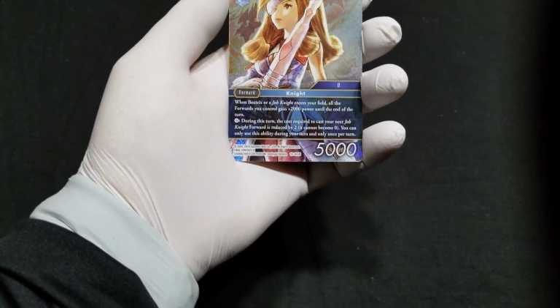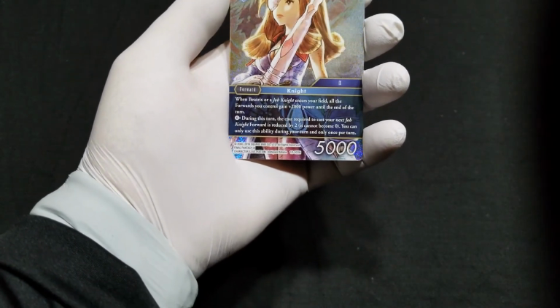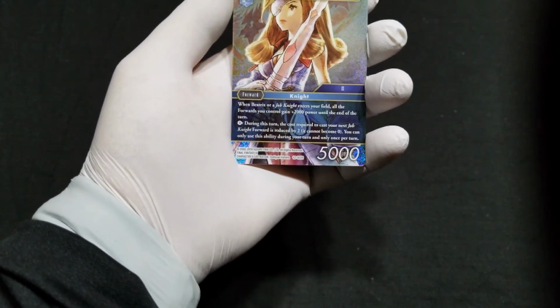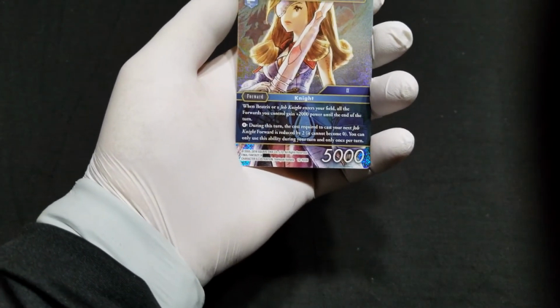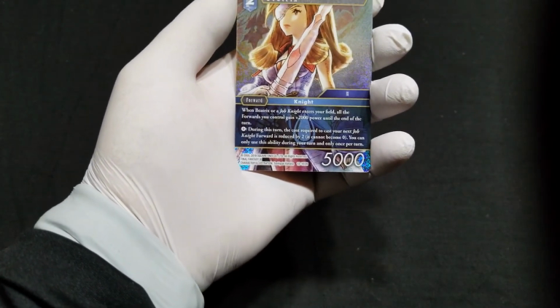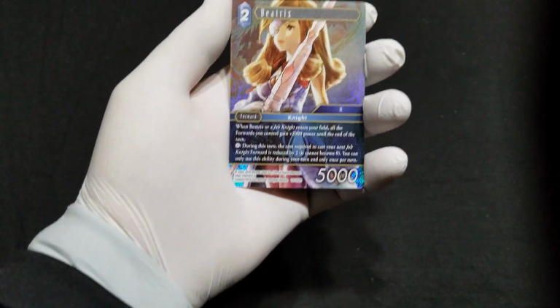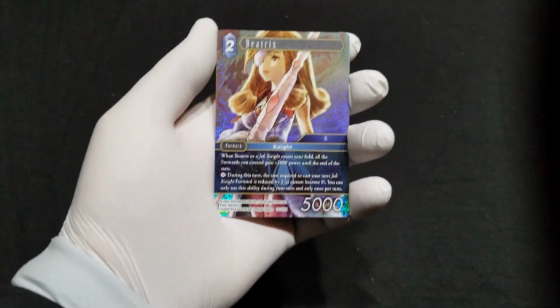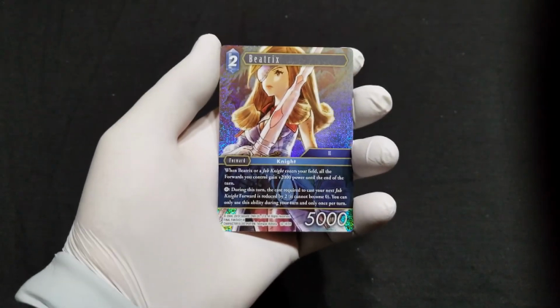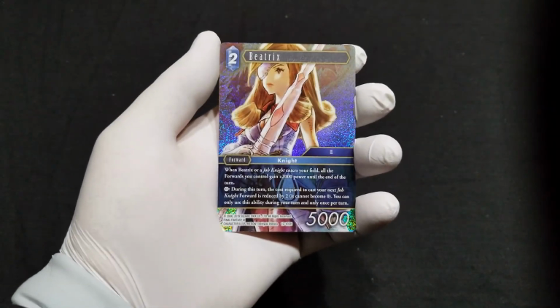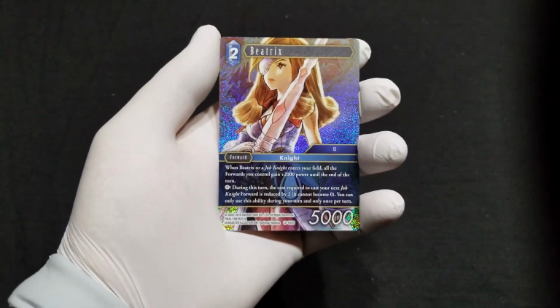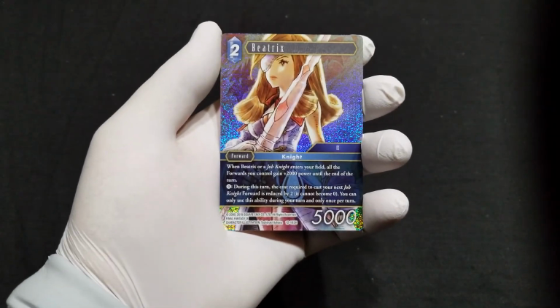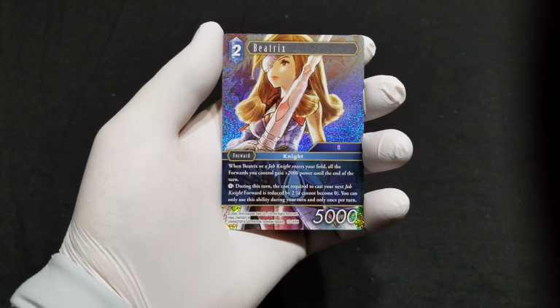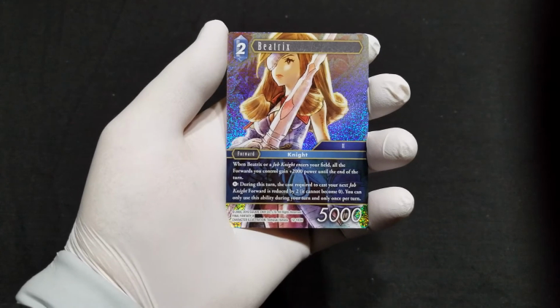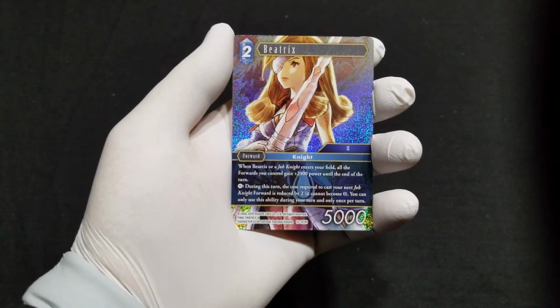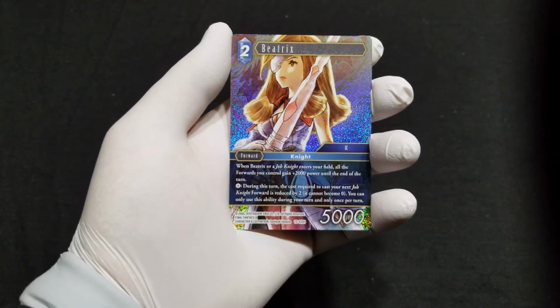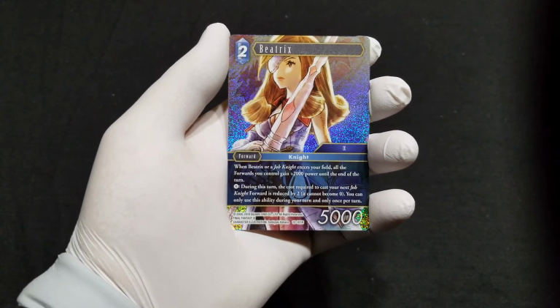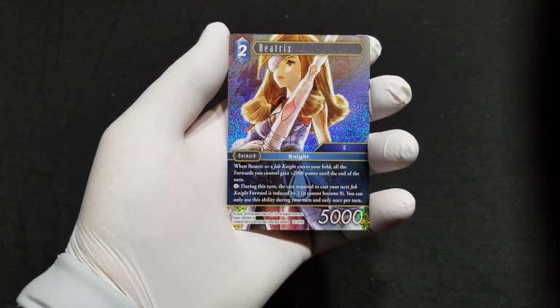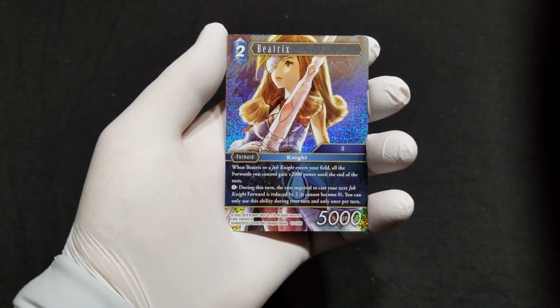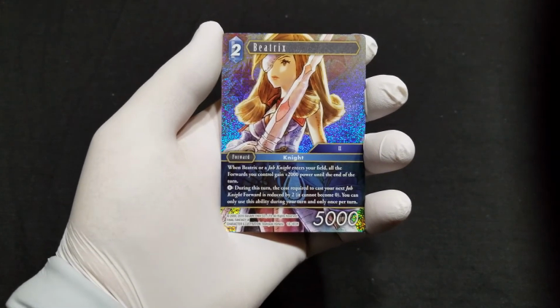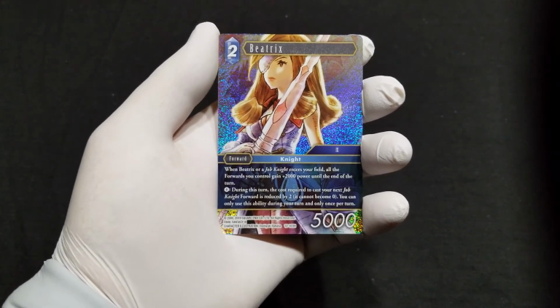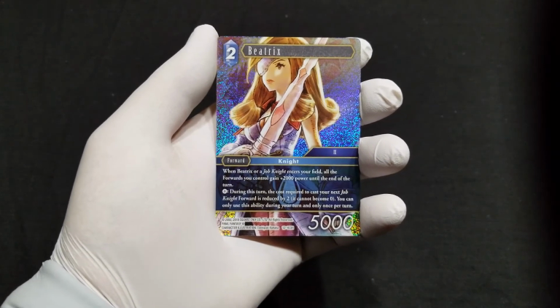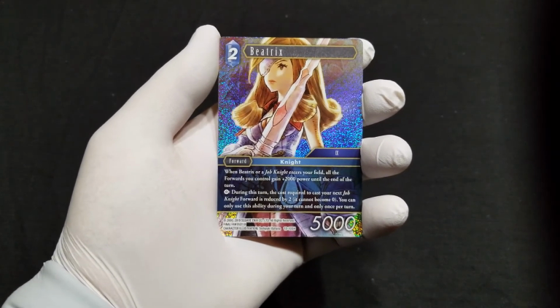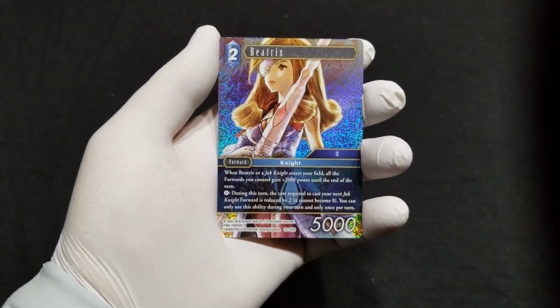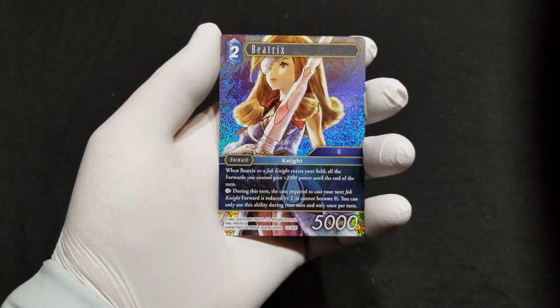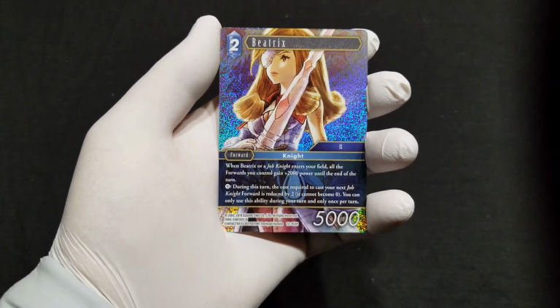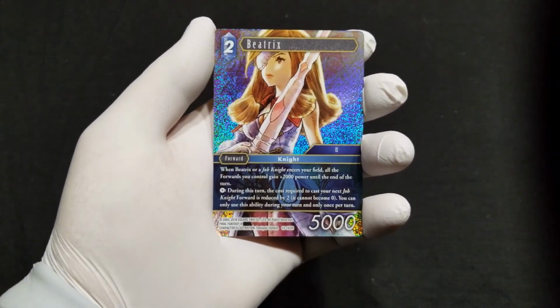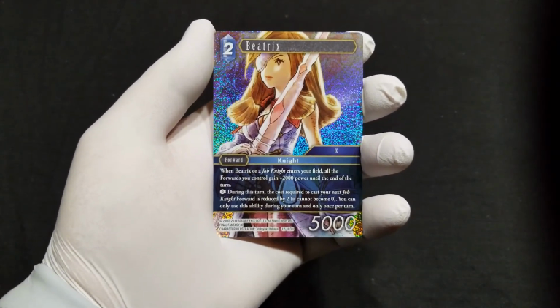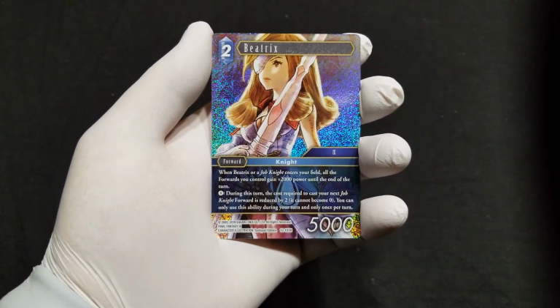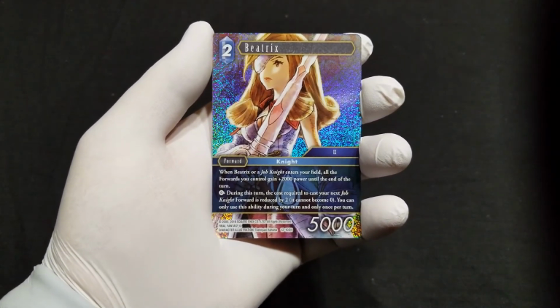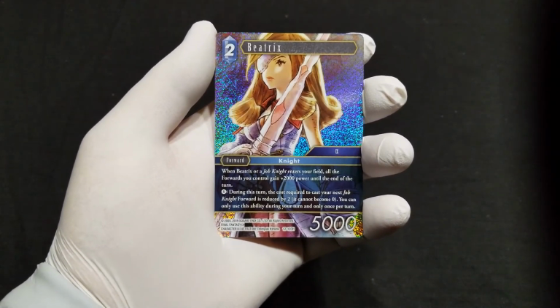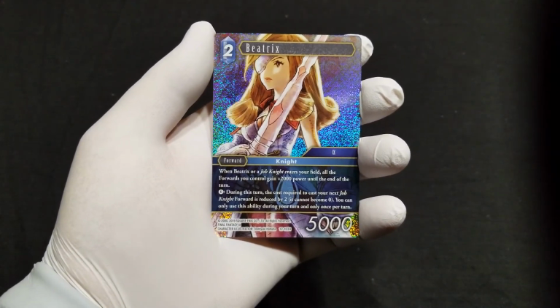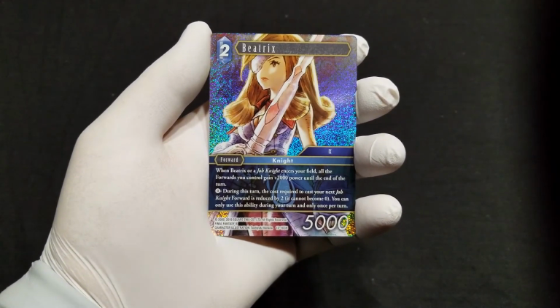And then our first pack — we pull the Beatrix Heroic foil.